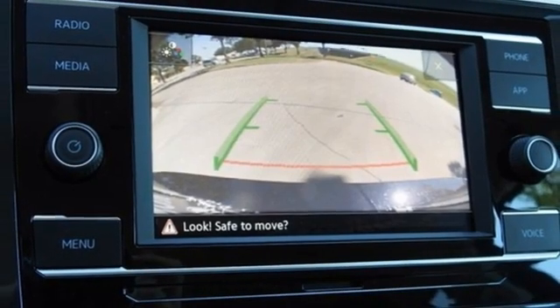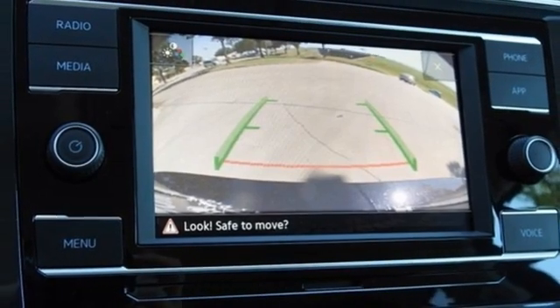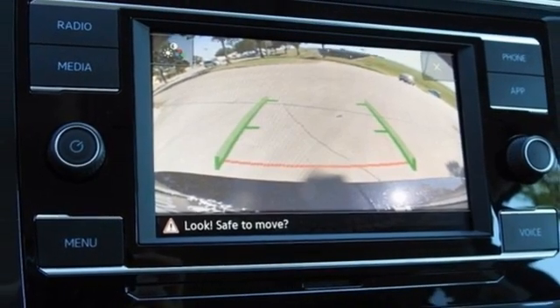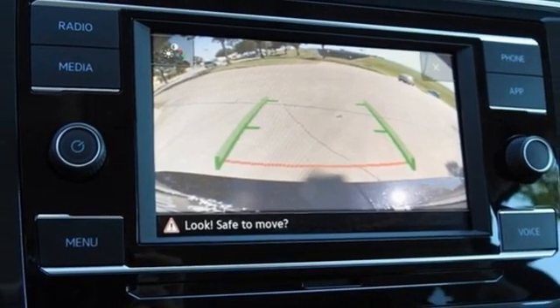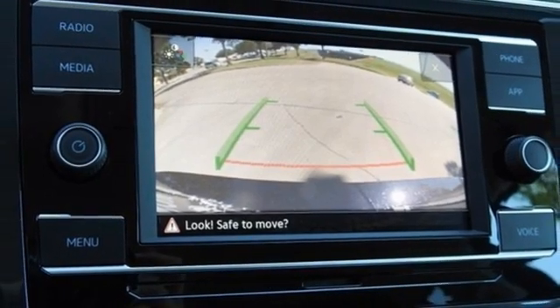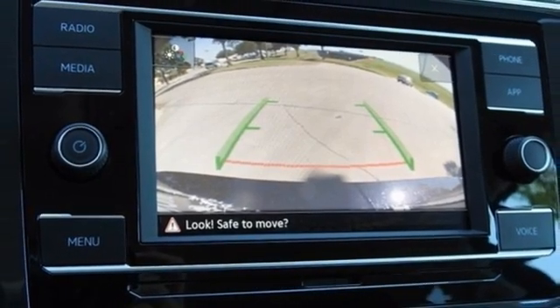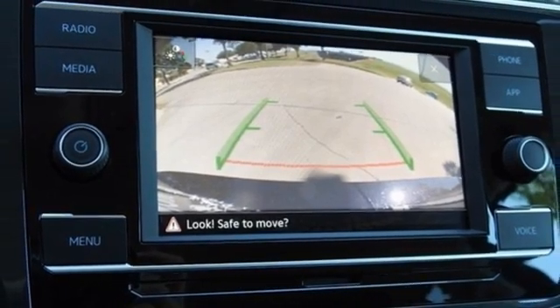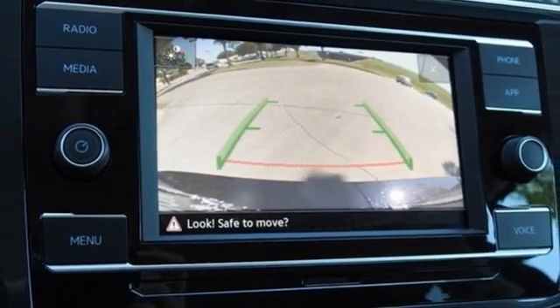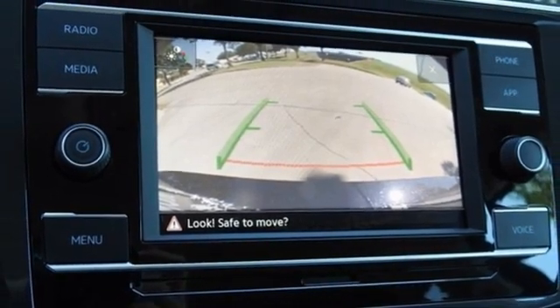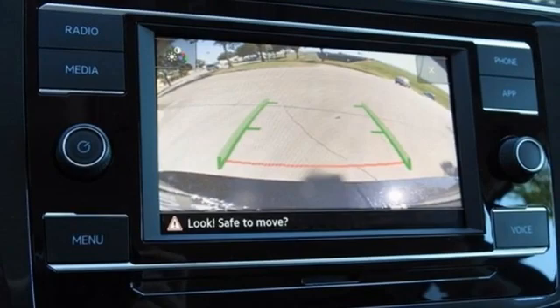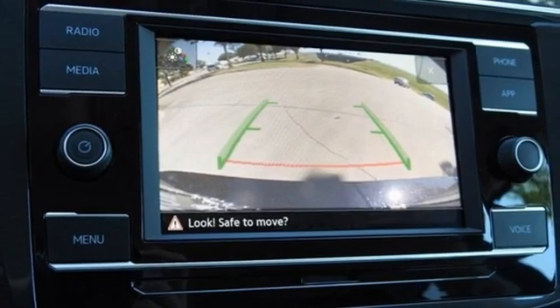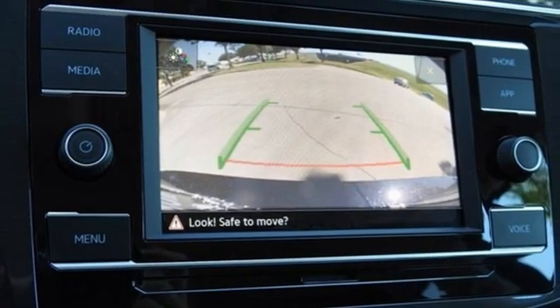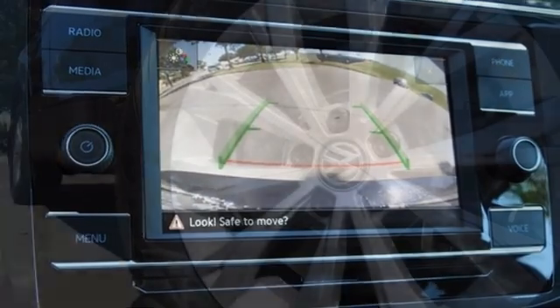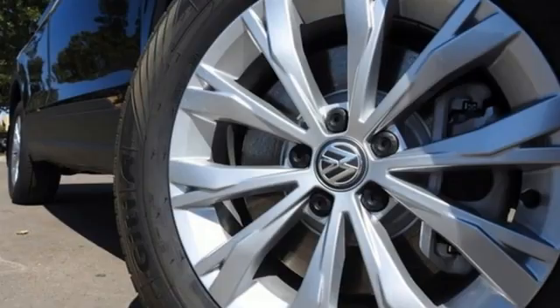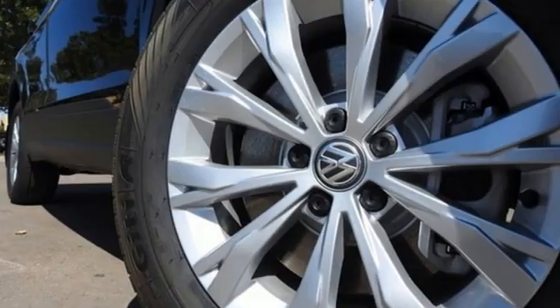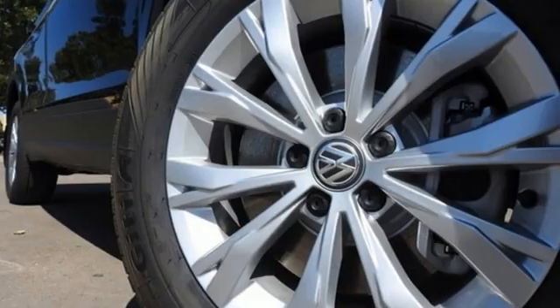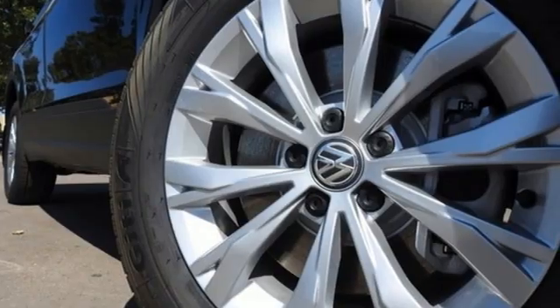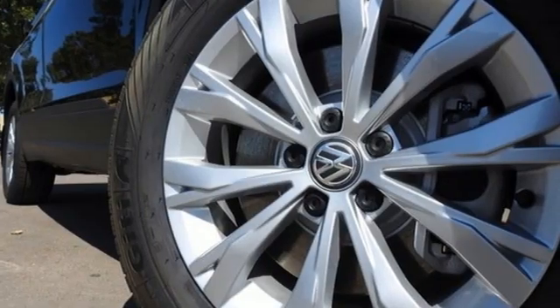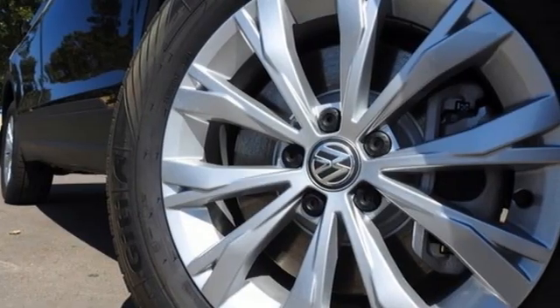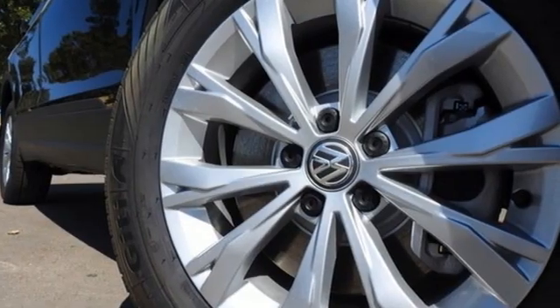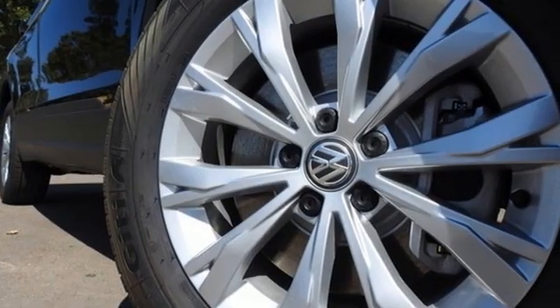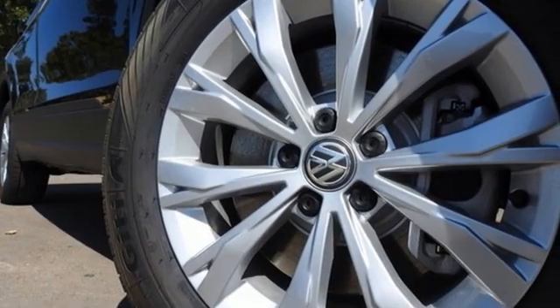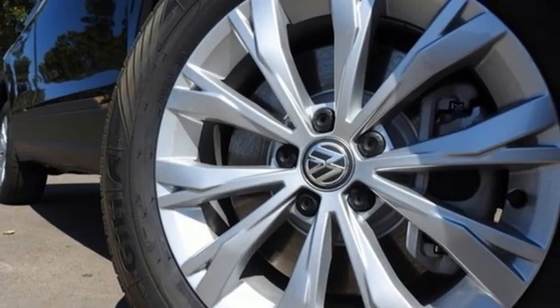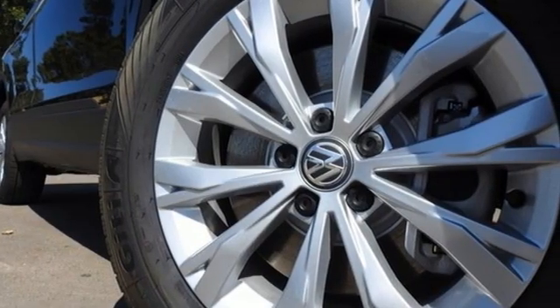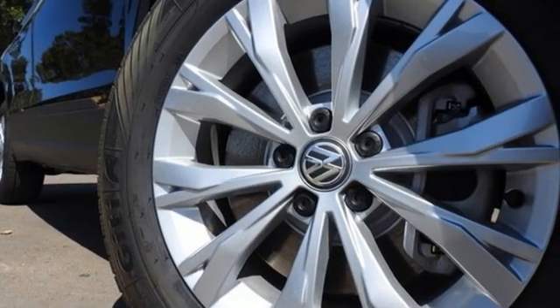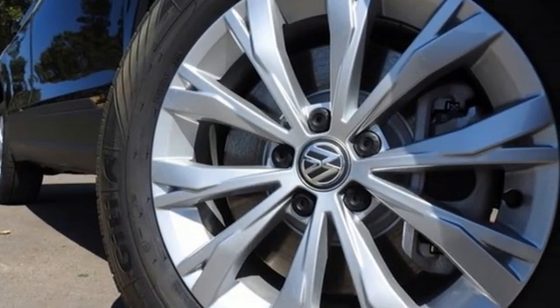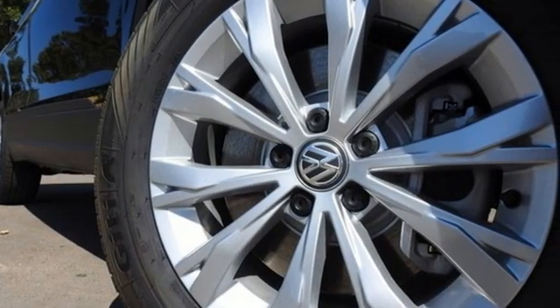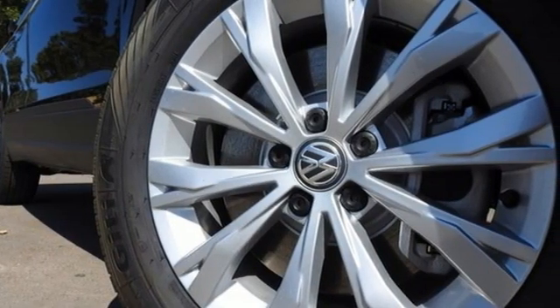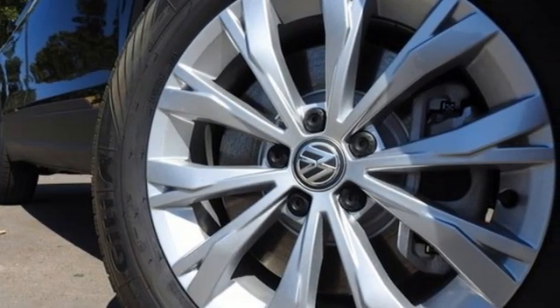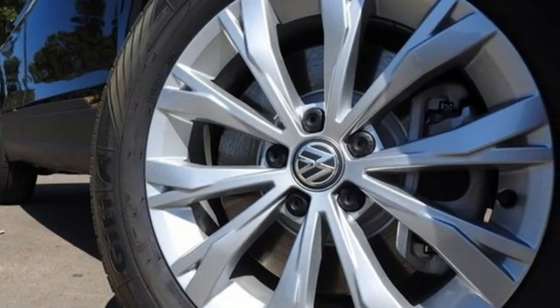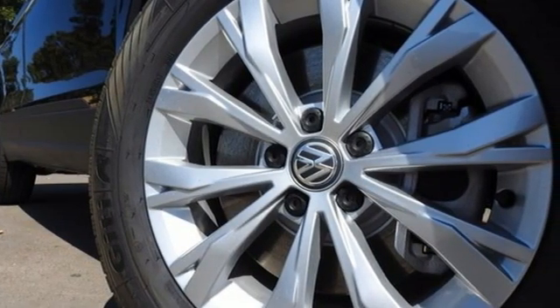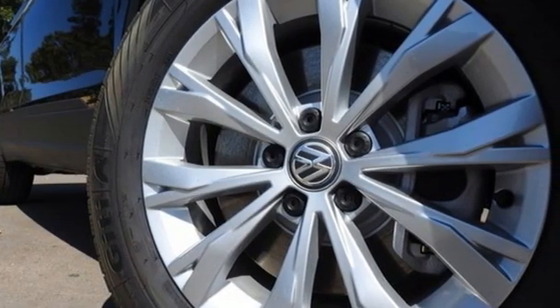Volkswagen — performance you'd expect with the precision of German engineering. See it for yourself when you take it for a test drive.